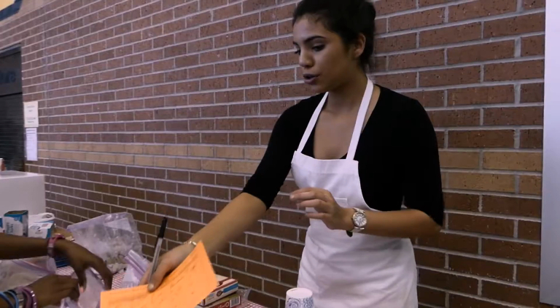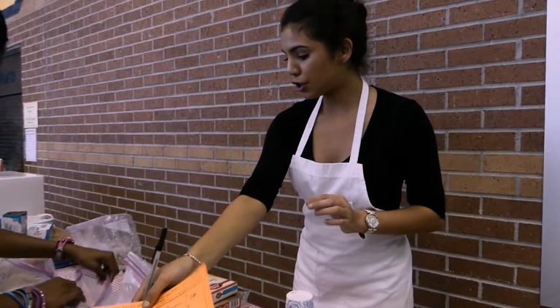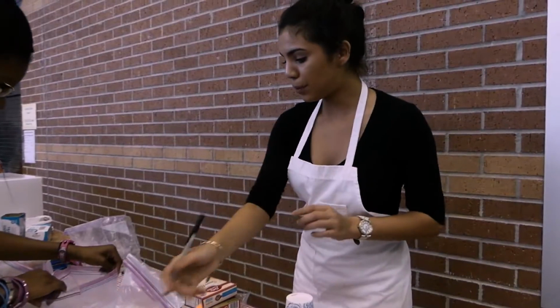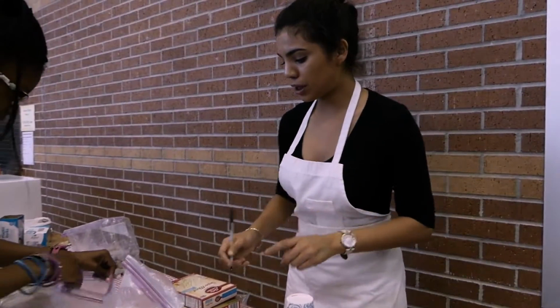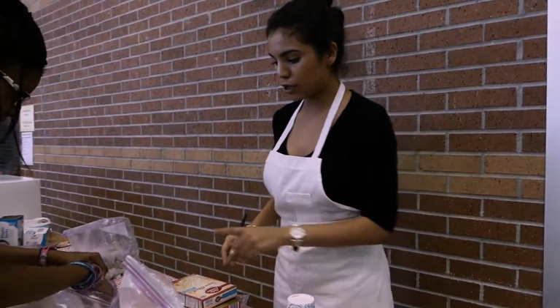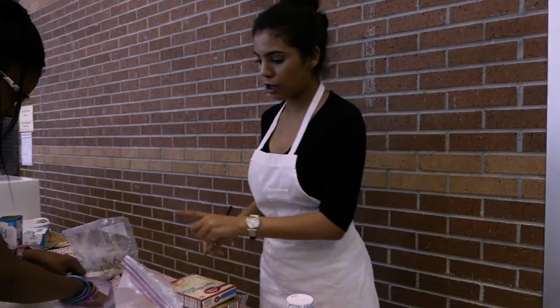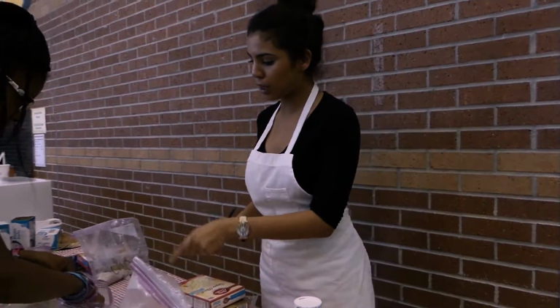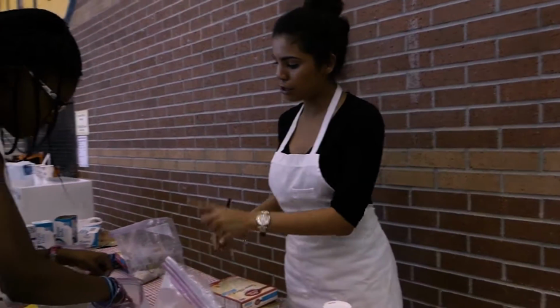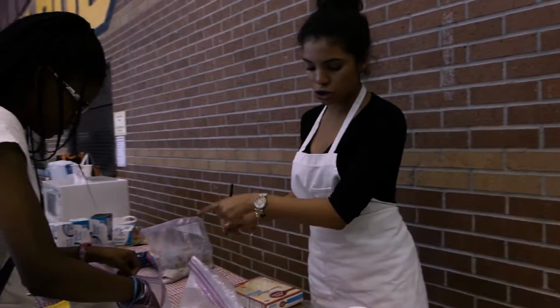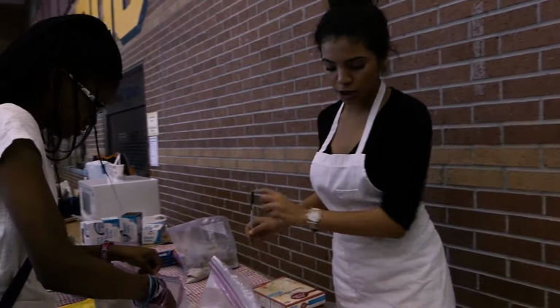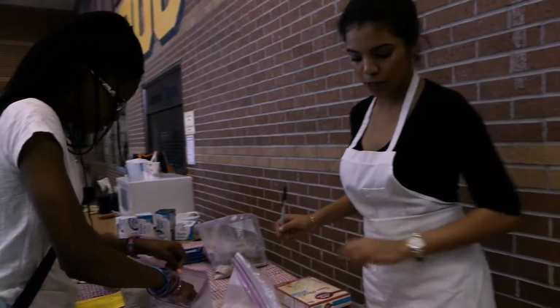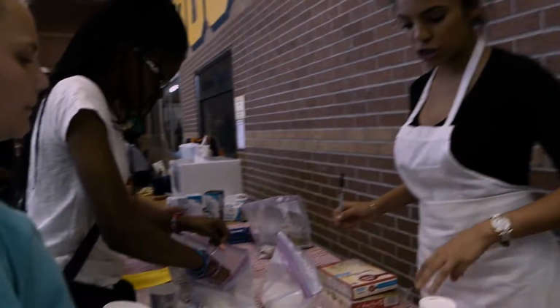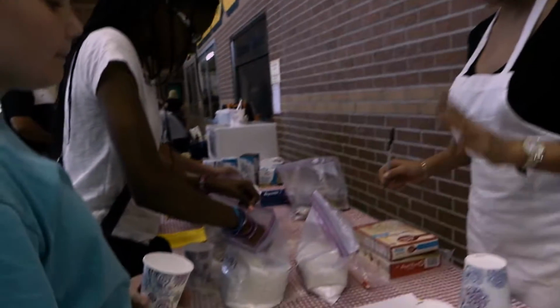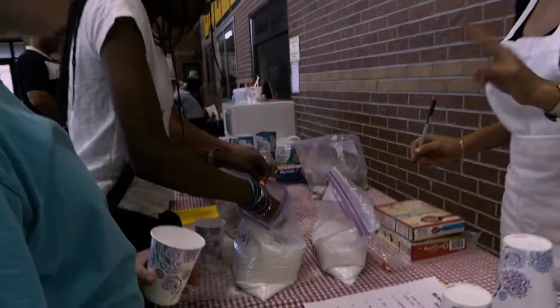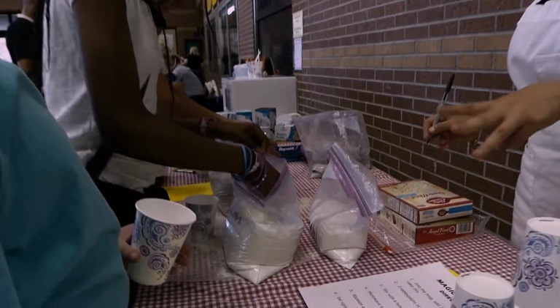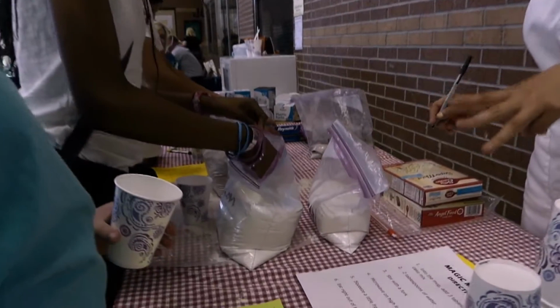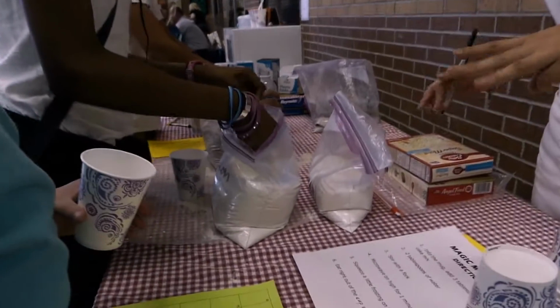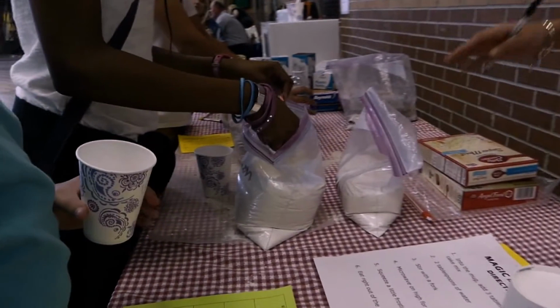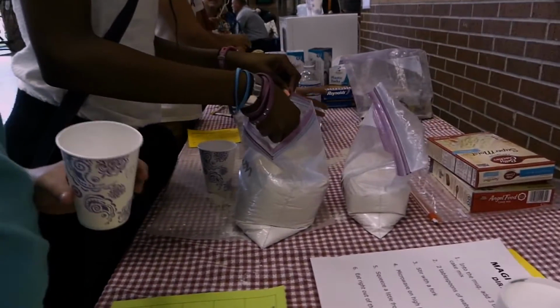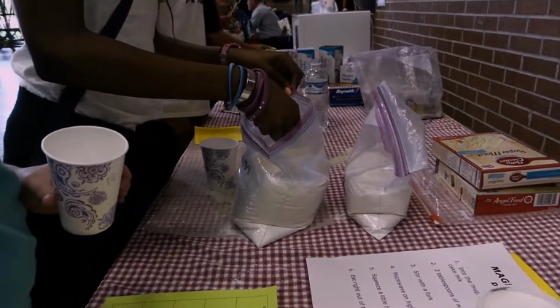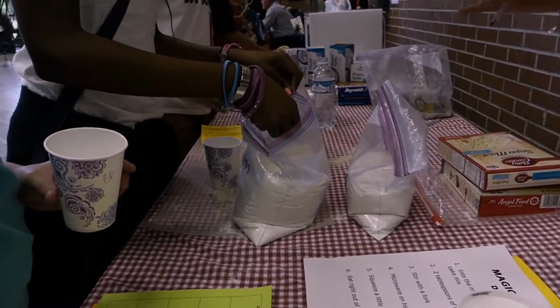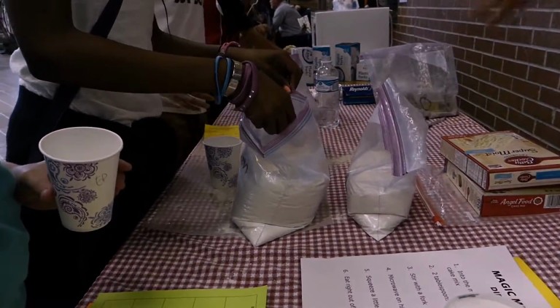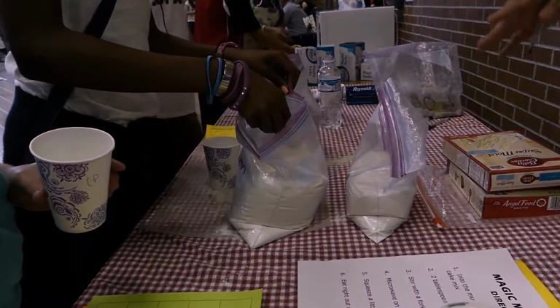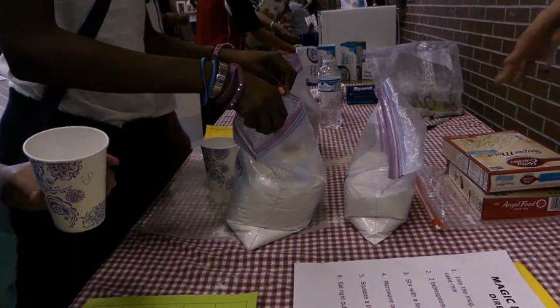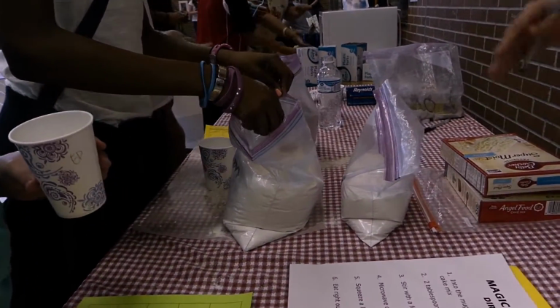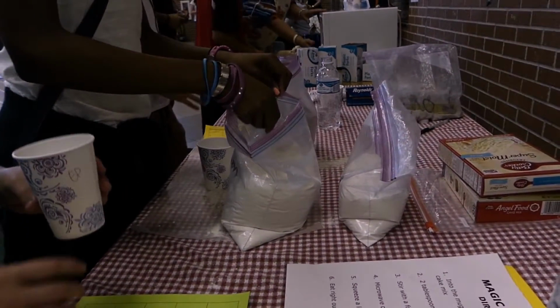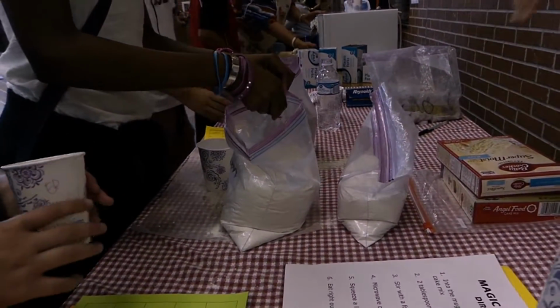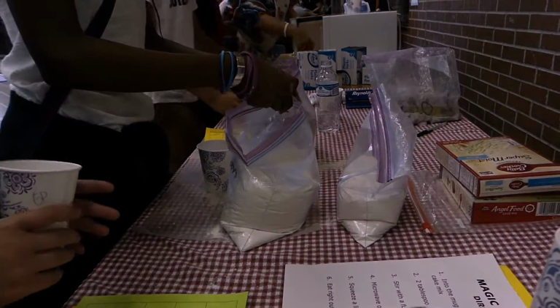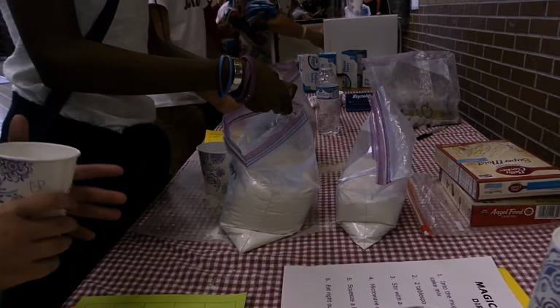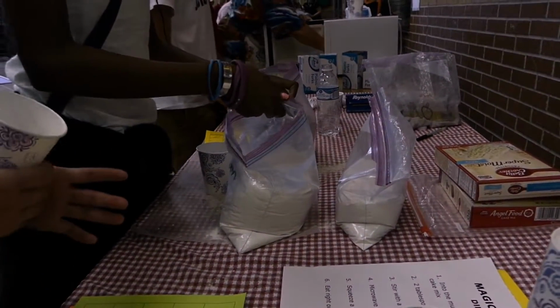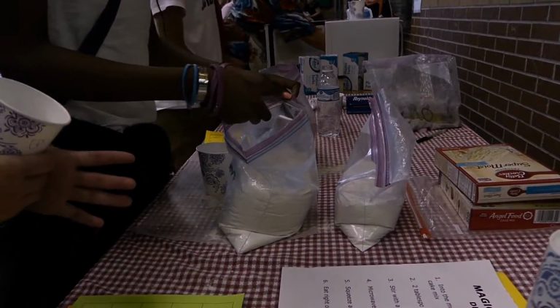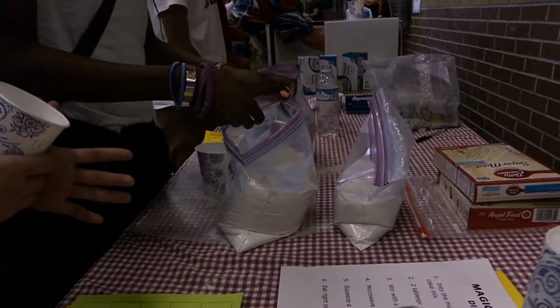You're going to put in either lemon or chocolate, and make sure you put three tablespoons. Not too much and not too little, because then it's going to be a whole lot of mess.